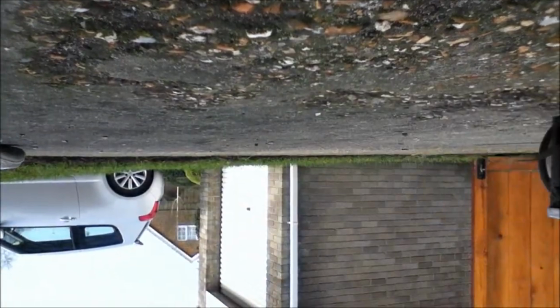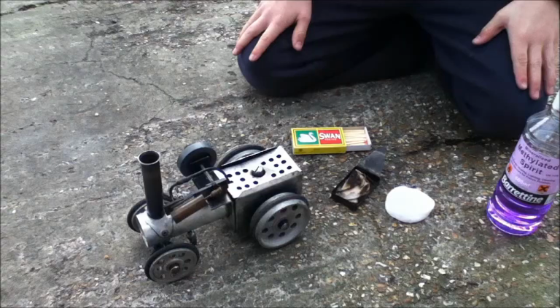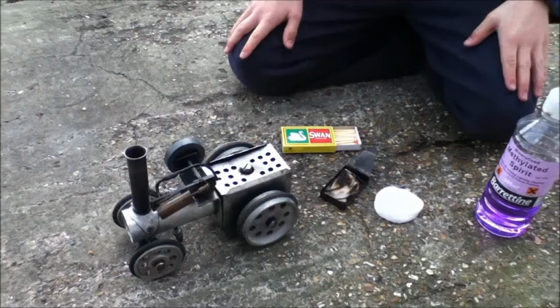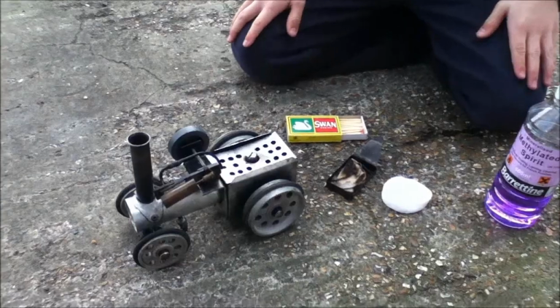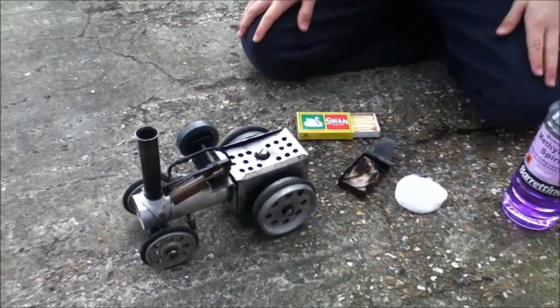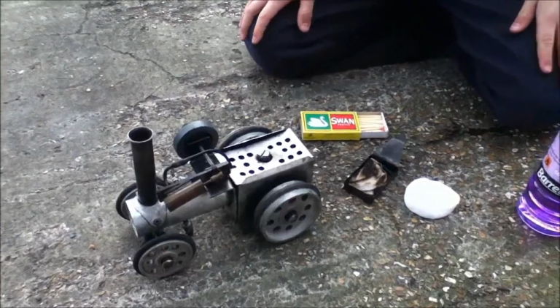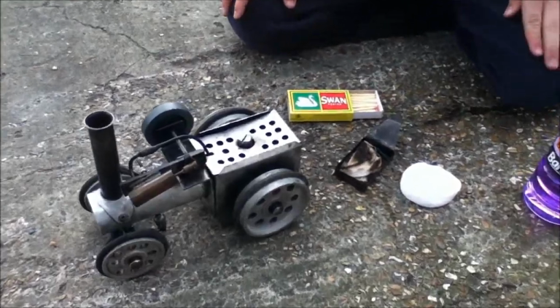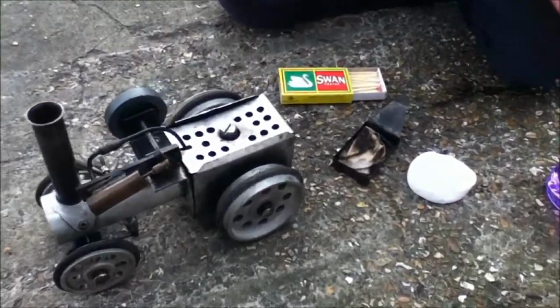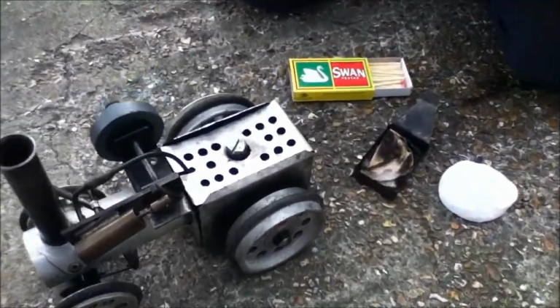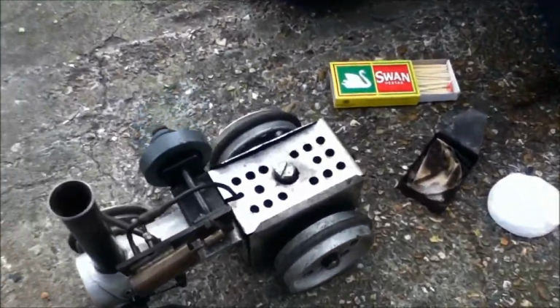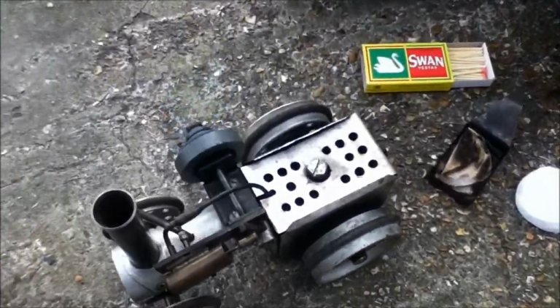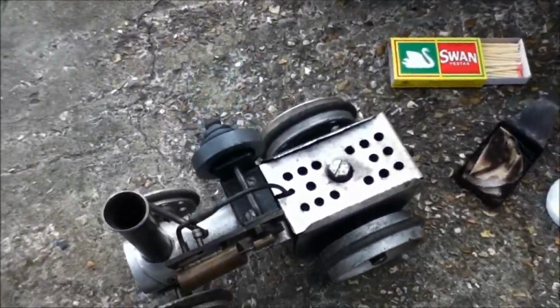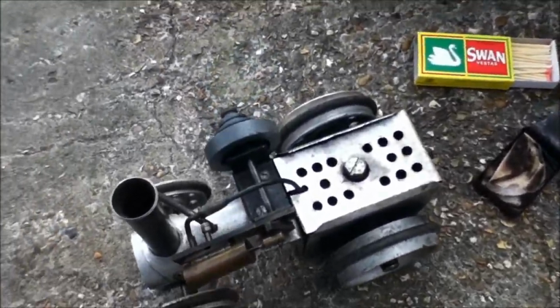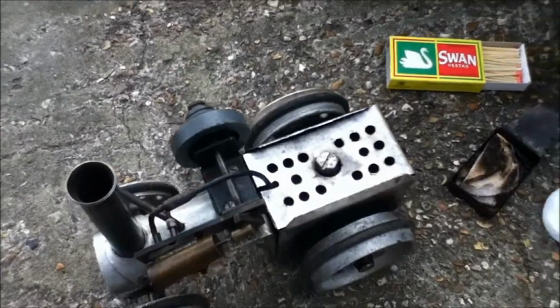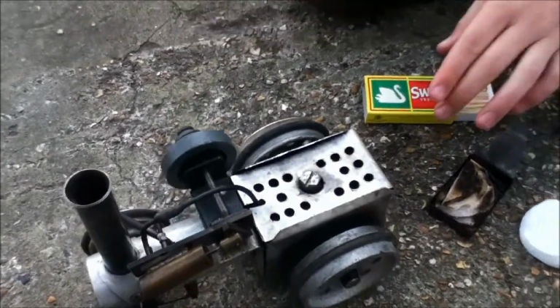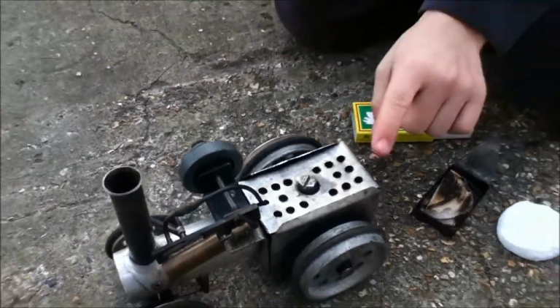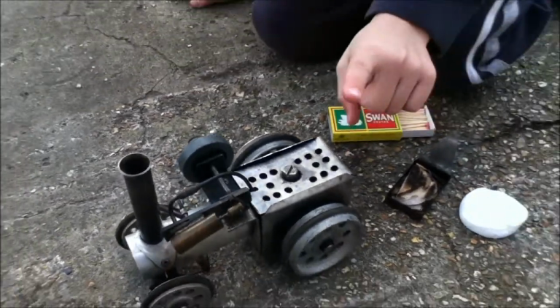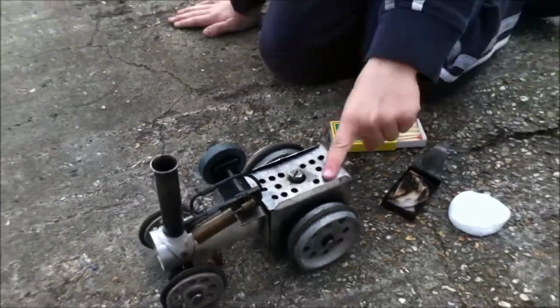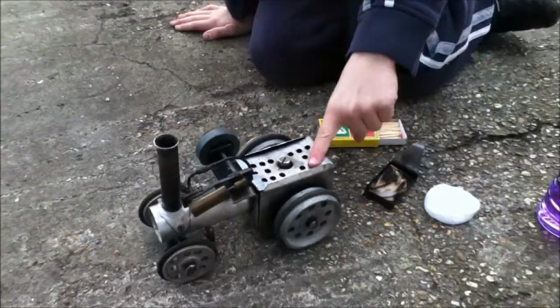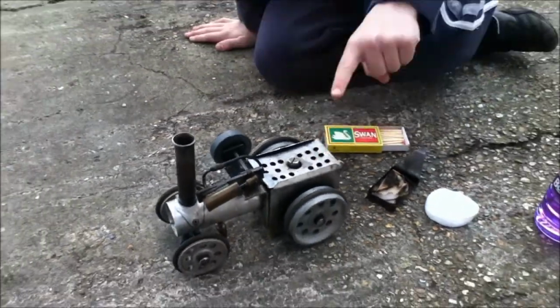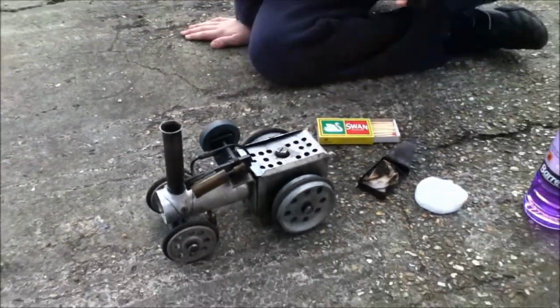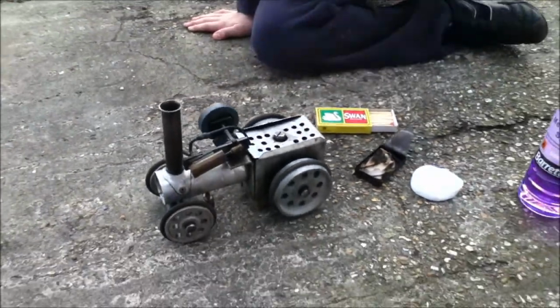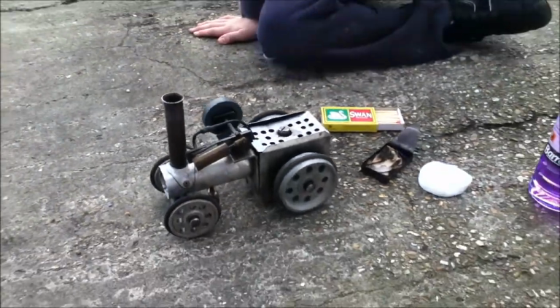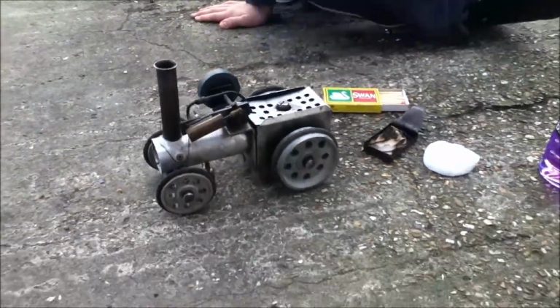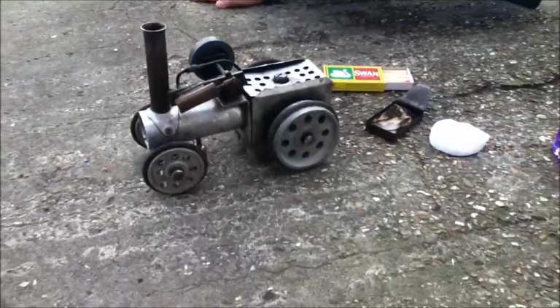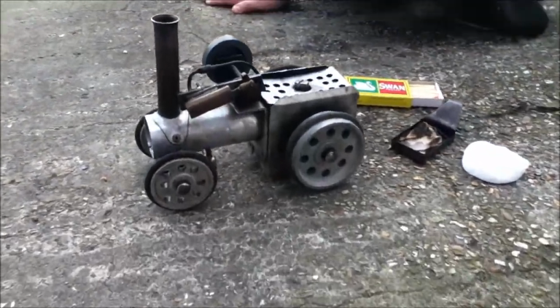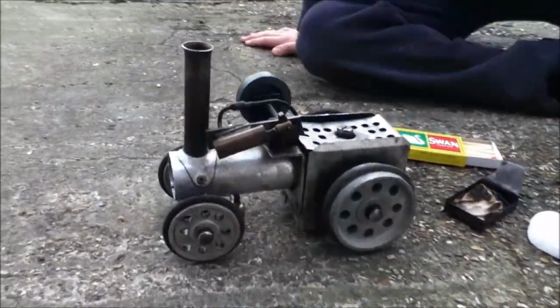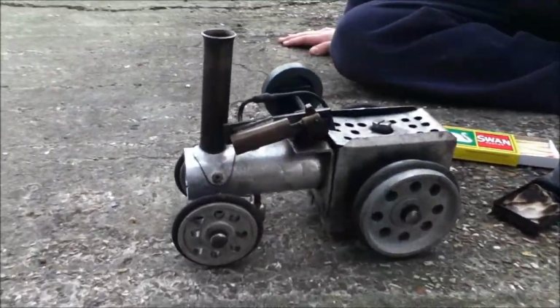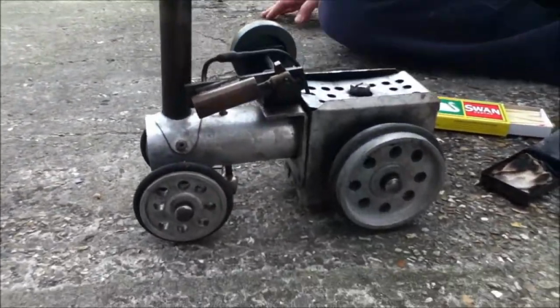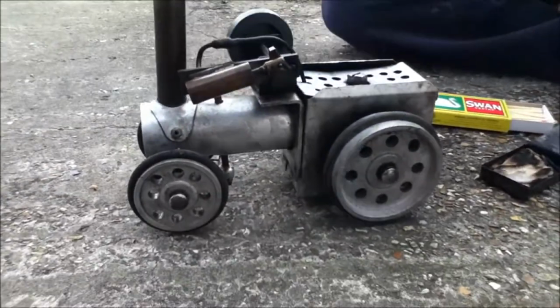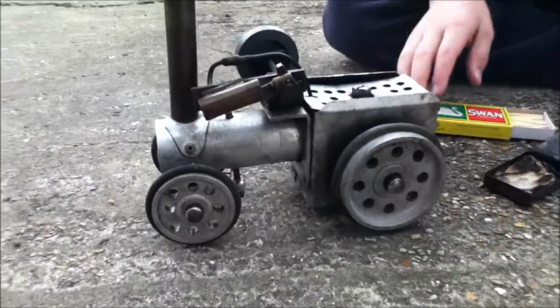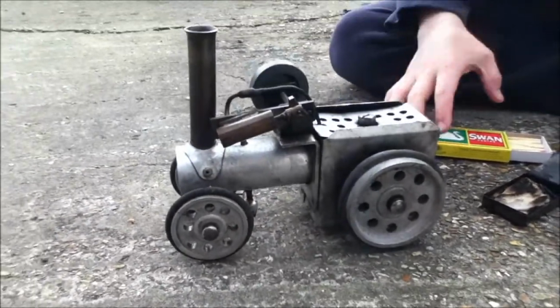Hey YouTube, FredsThe54321 here, and this is my dad's steam engine that he built when he was at school.